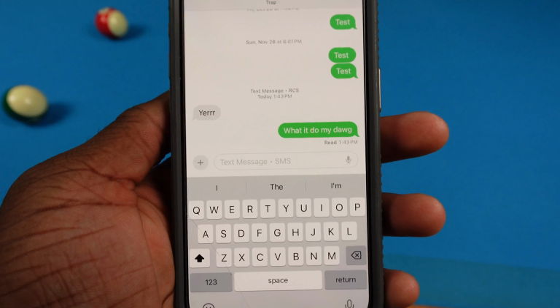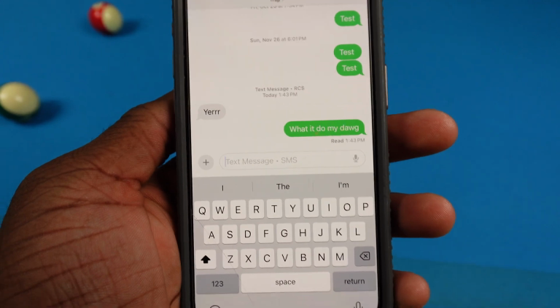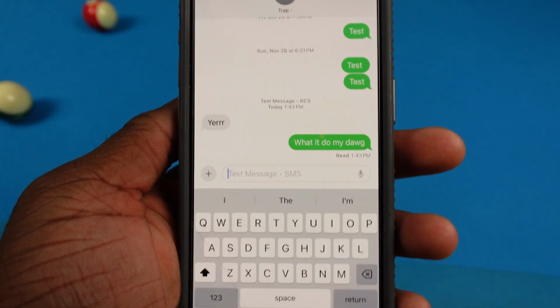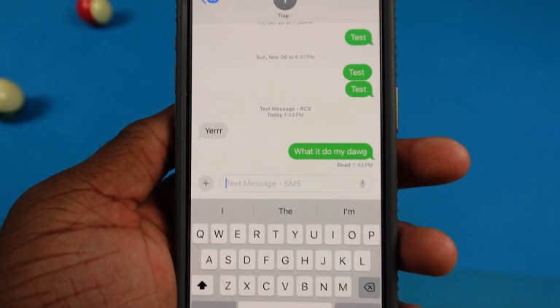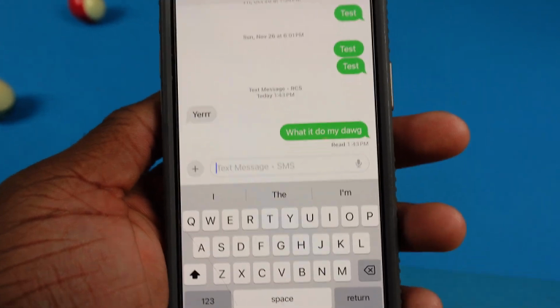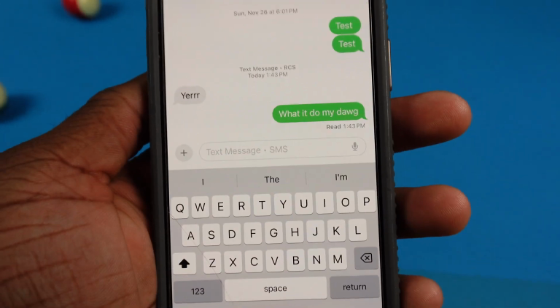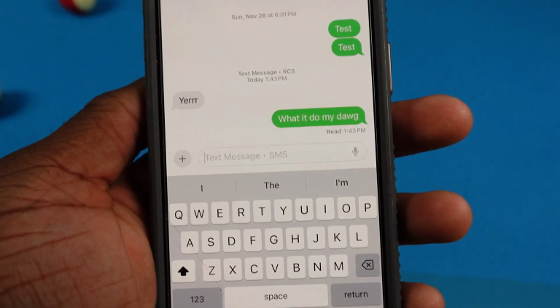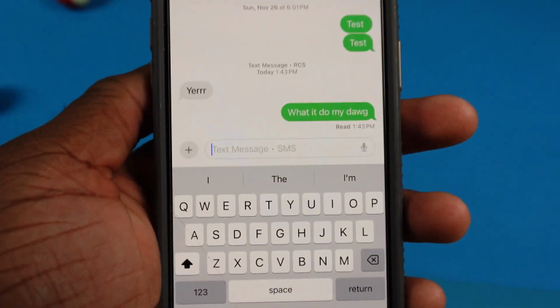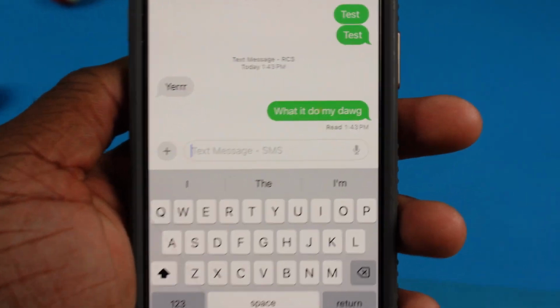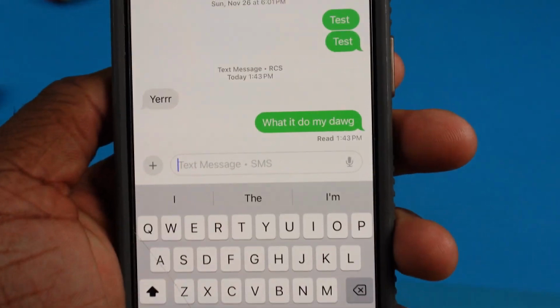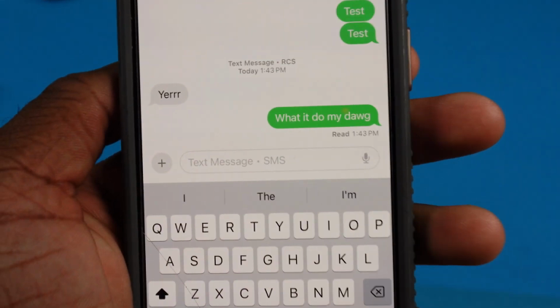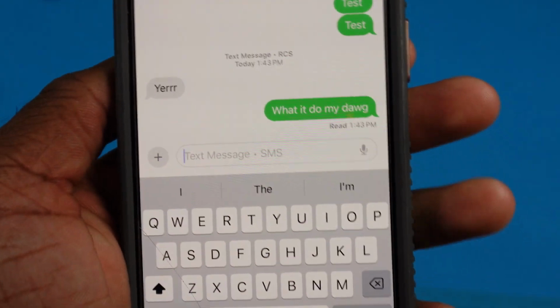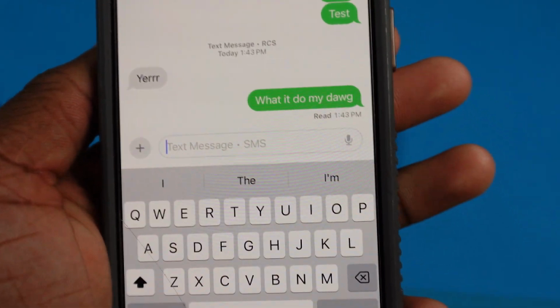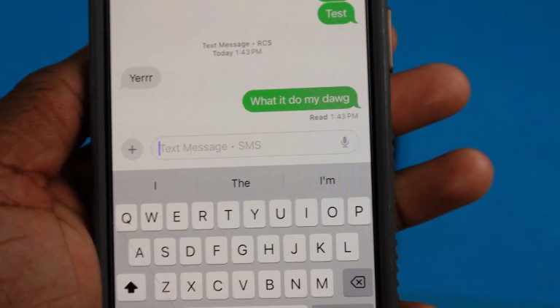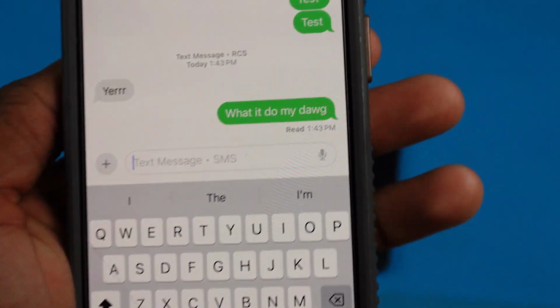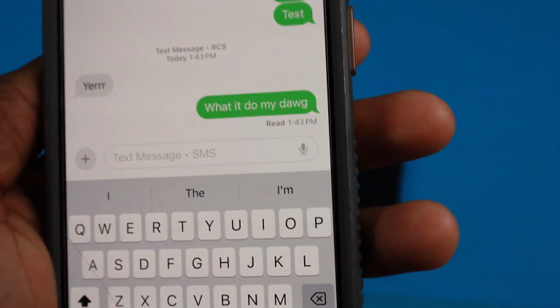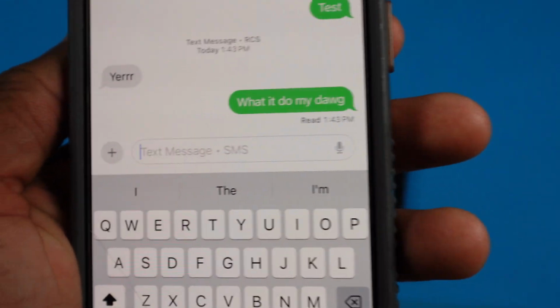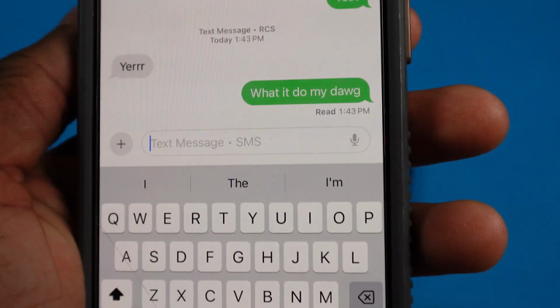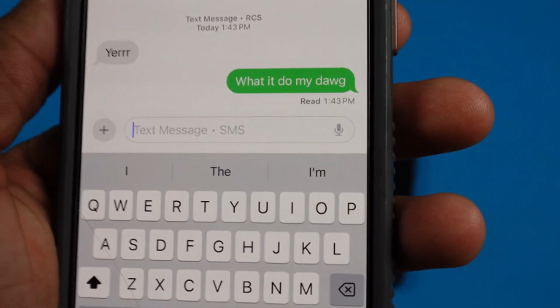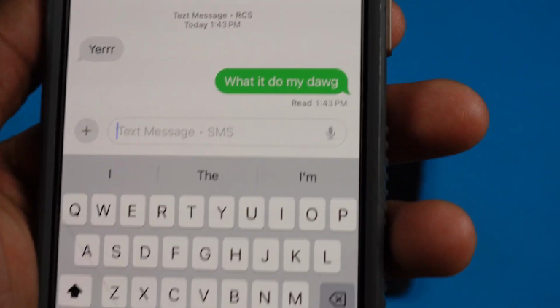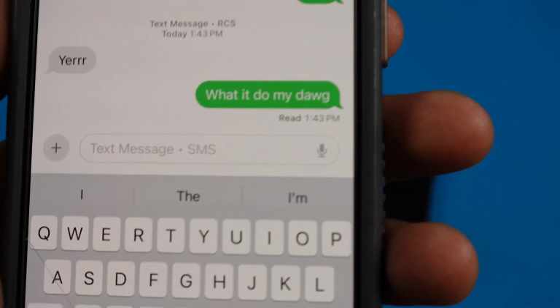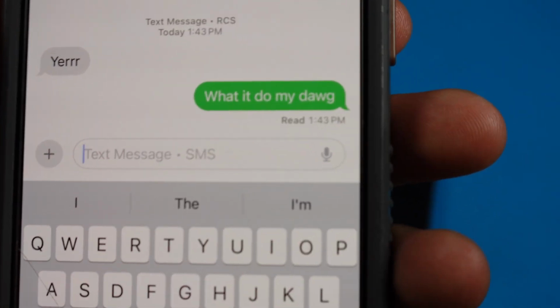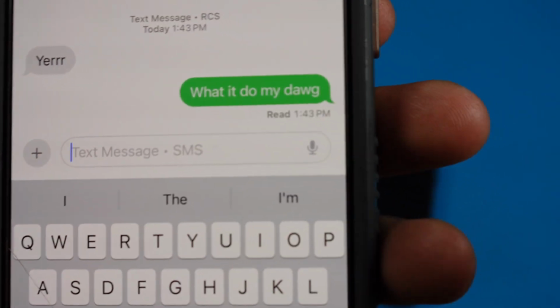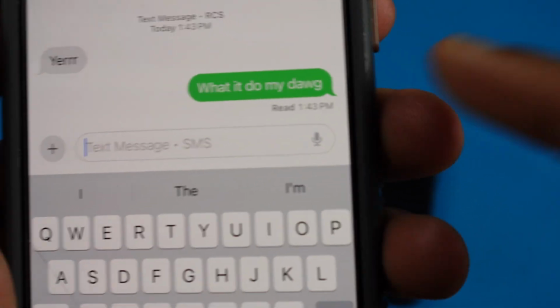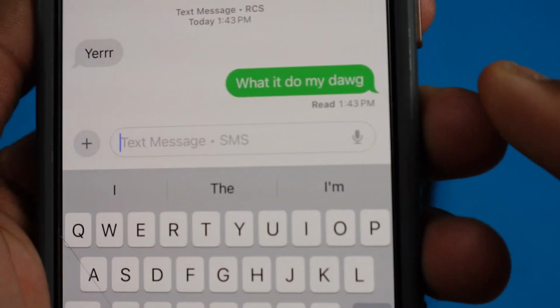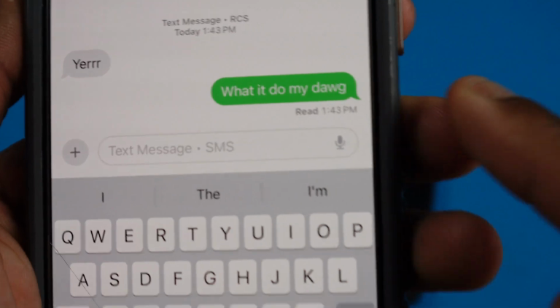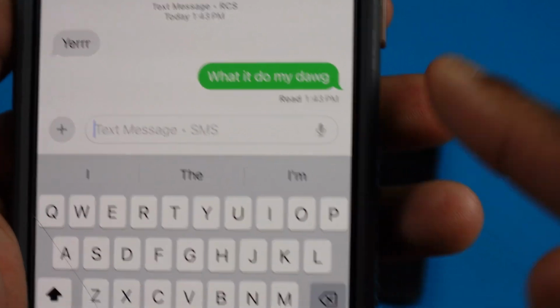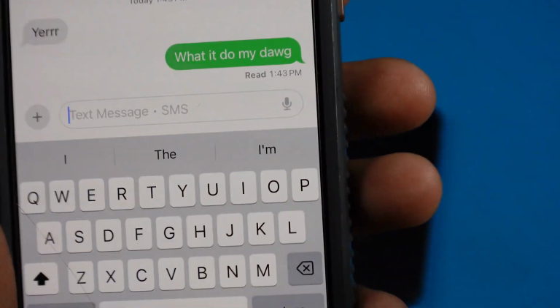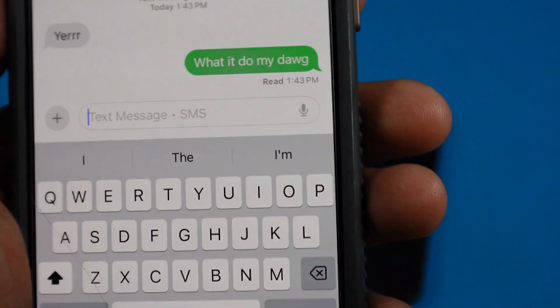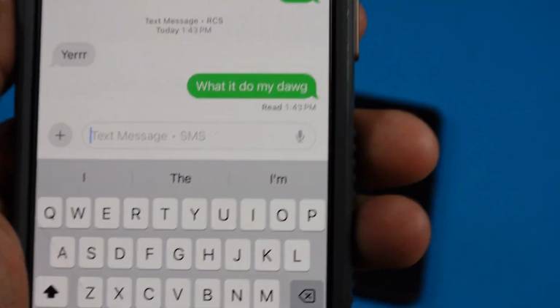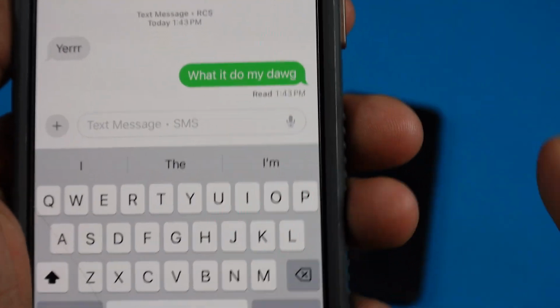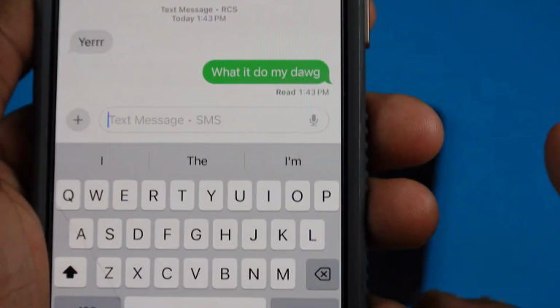Check this out, man. You see this right here? This is a big deal because I never thought this was gonna come. We got a red receipt under a green bubble.